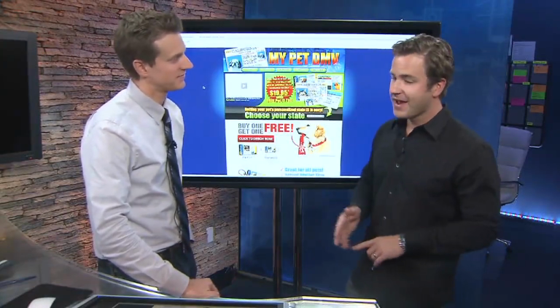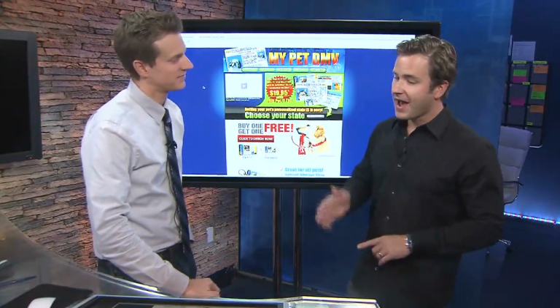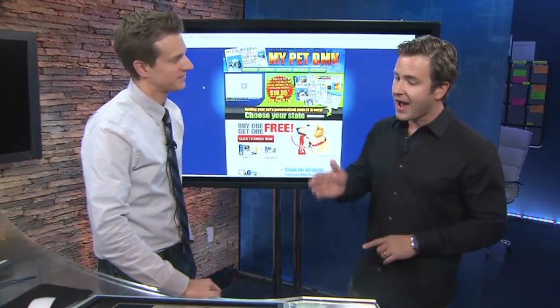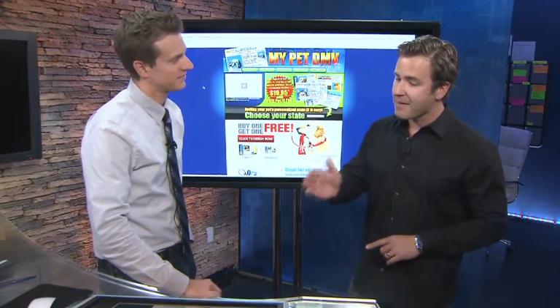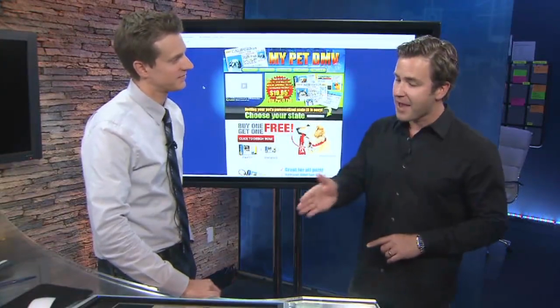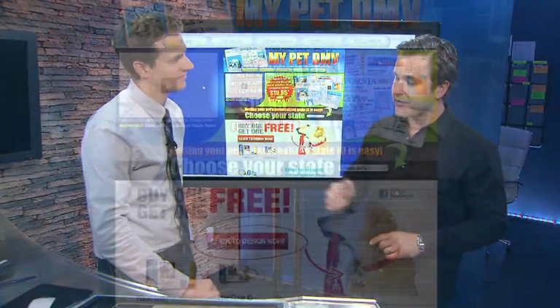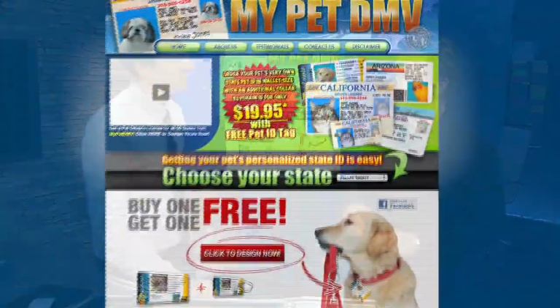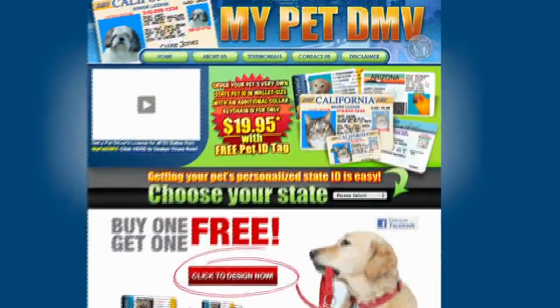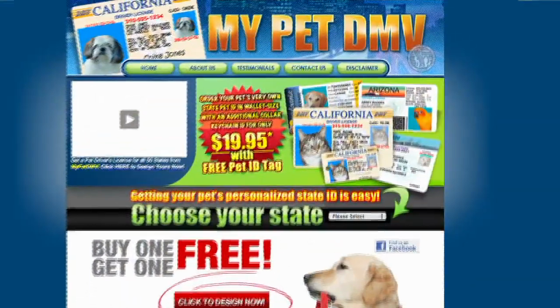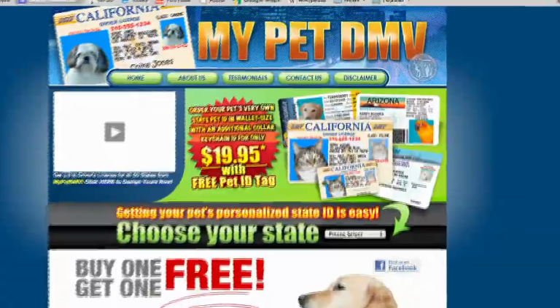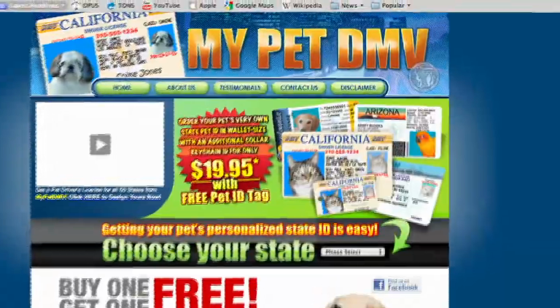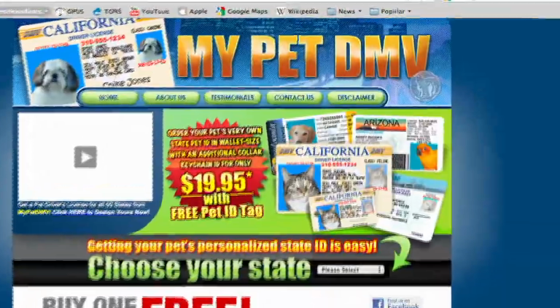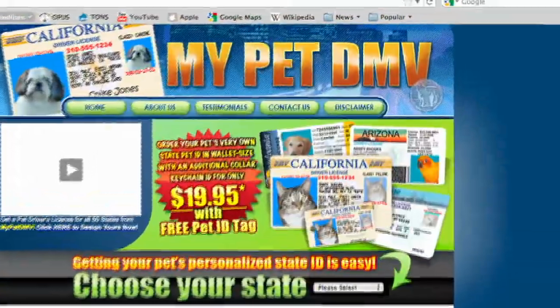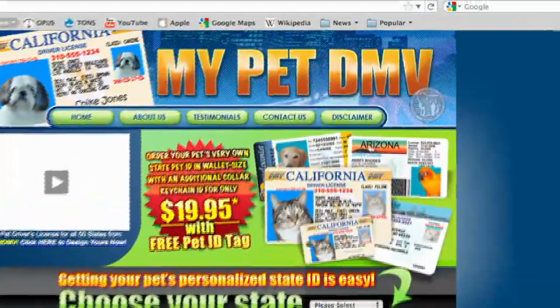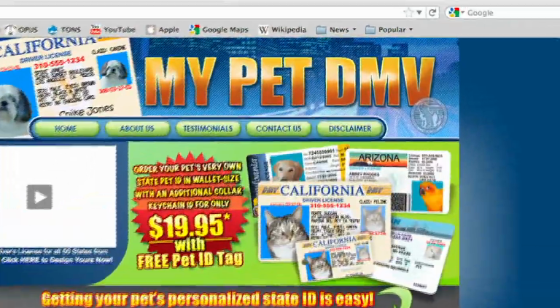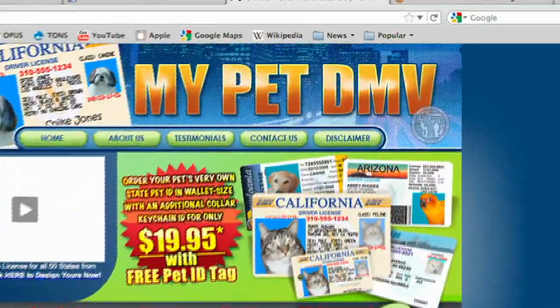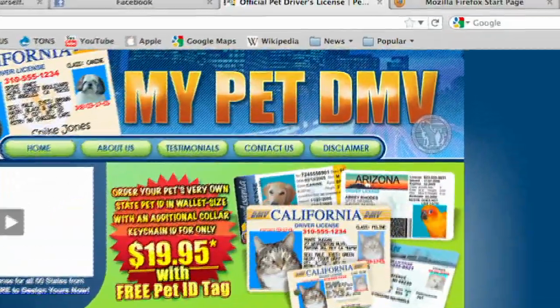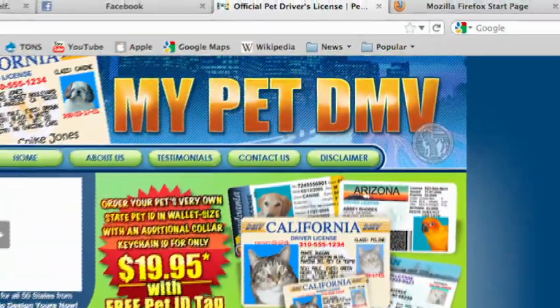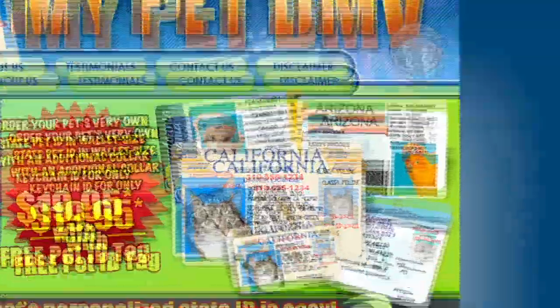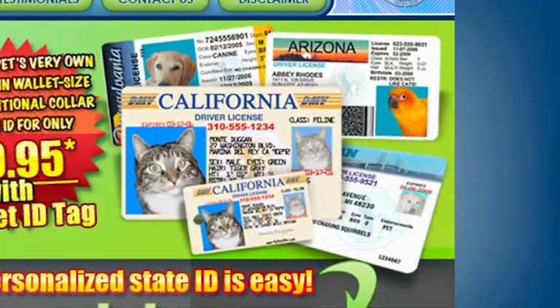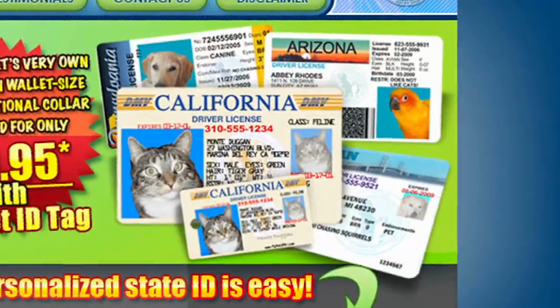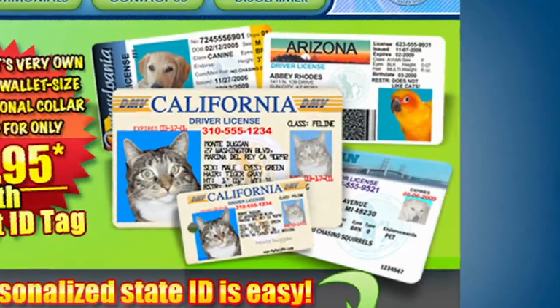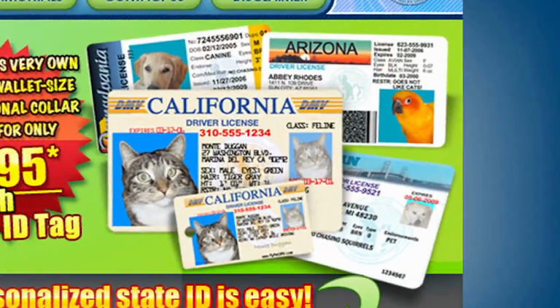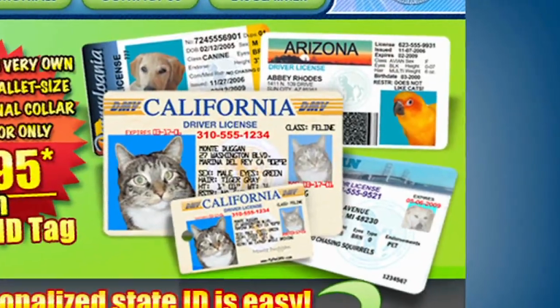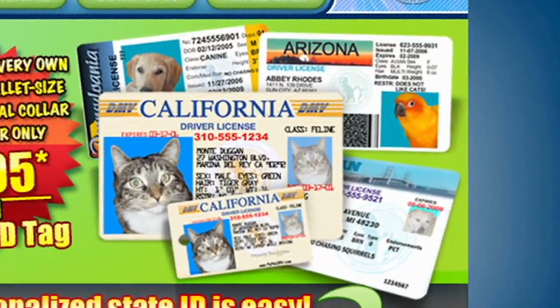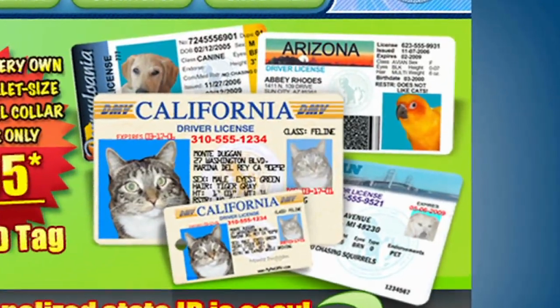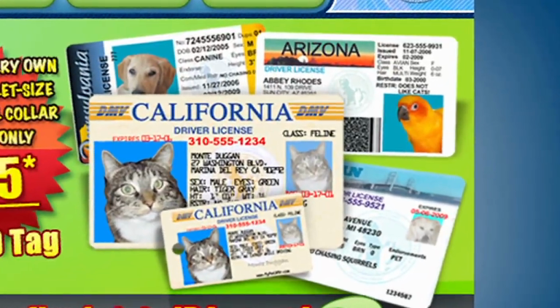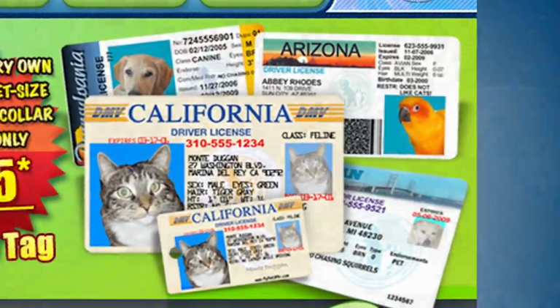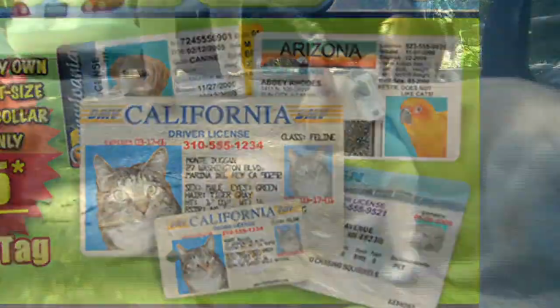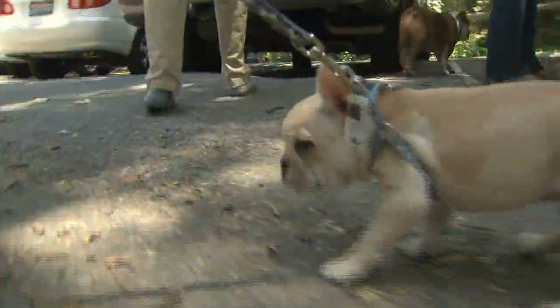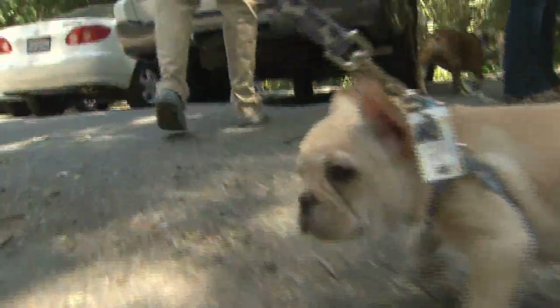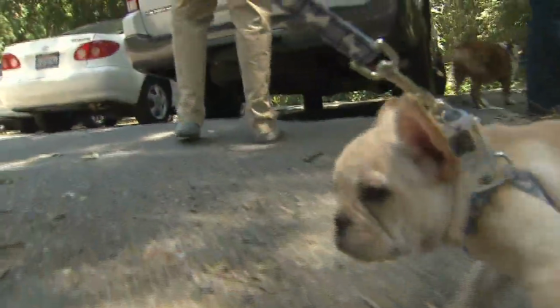Mike Scherenberg is the man behind MyPetDMV.com, which is putting a fun spin on personalized pet IDs.